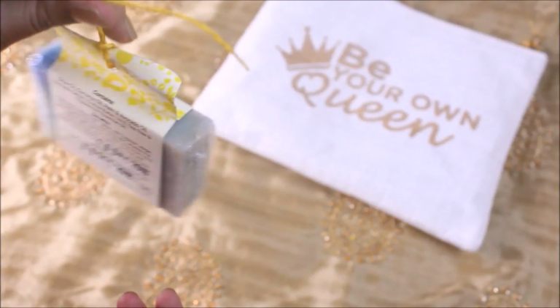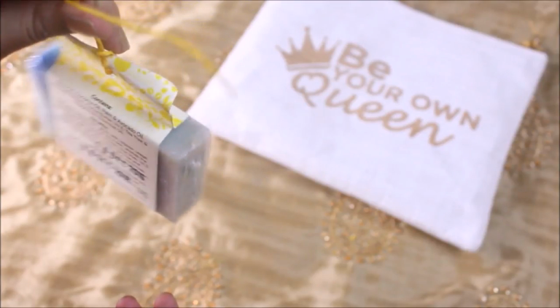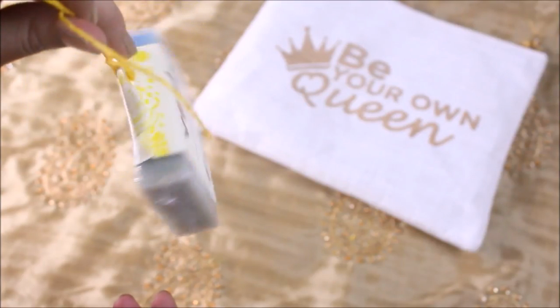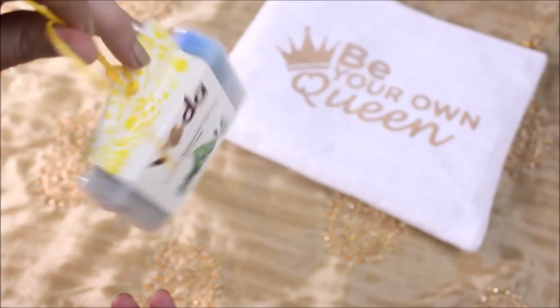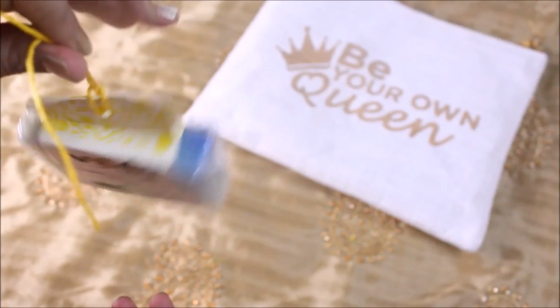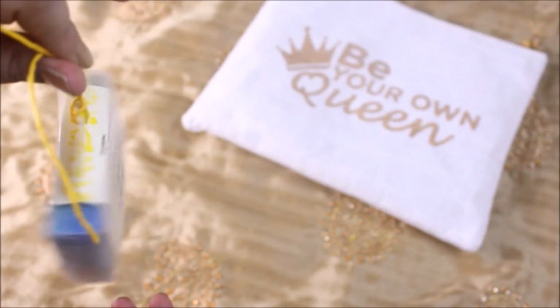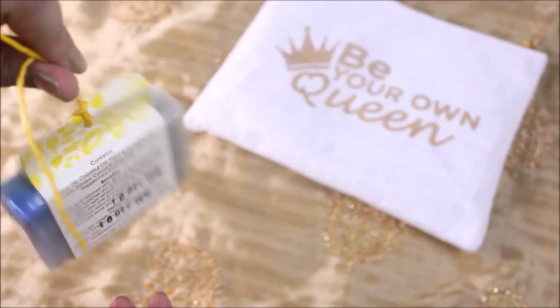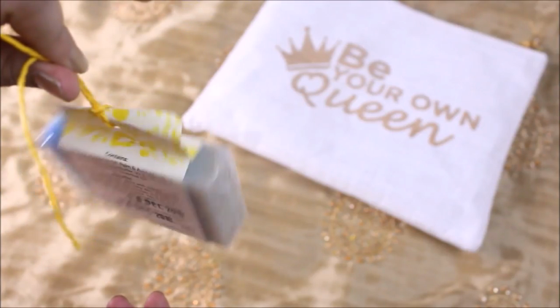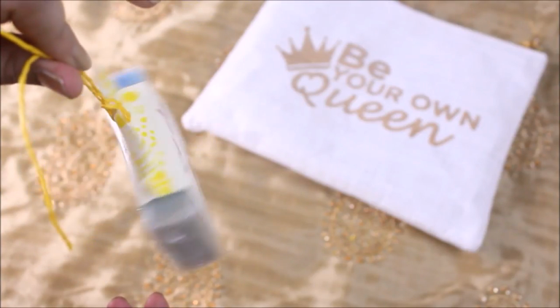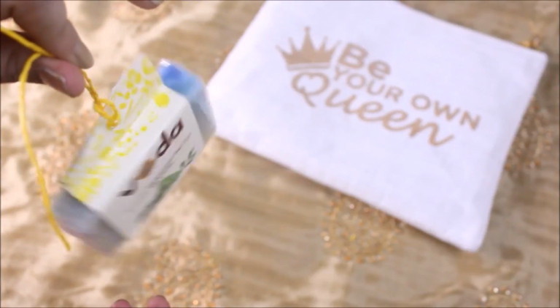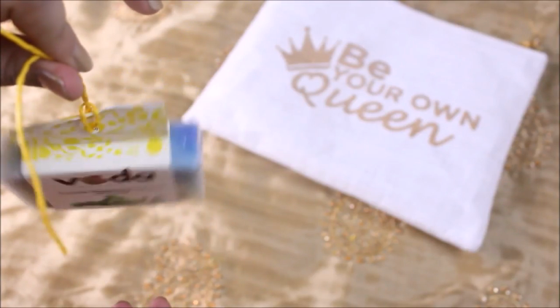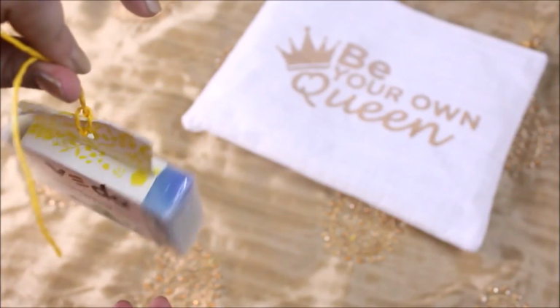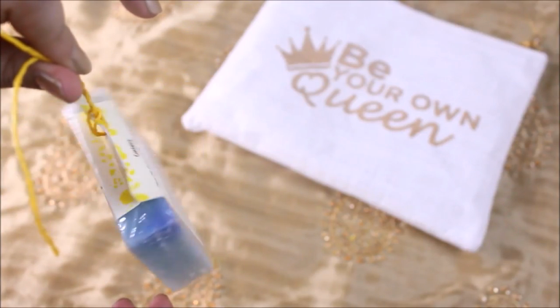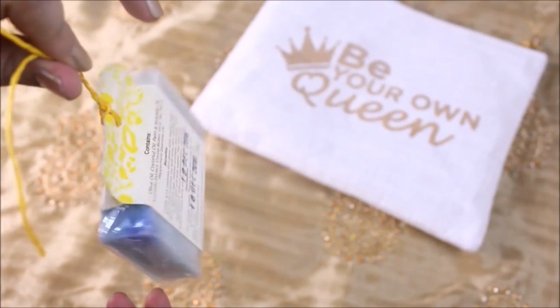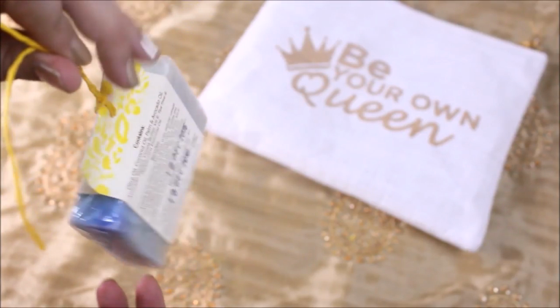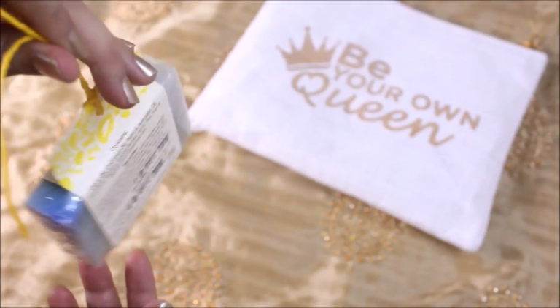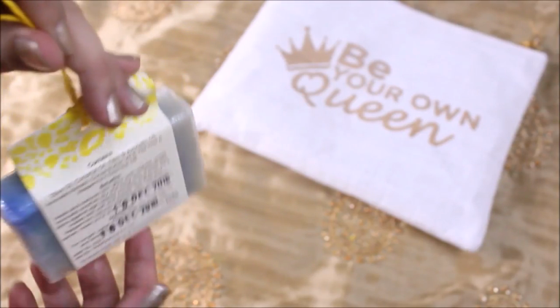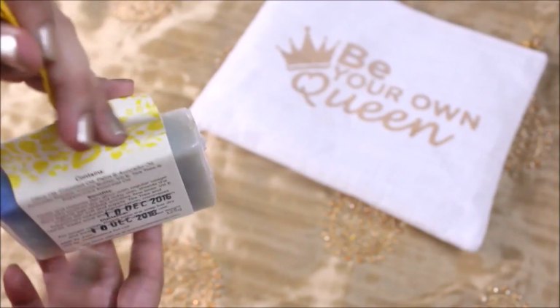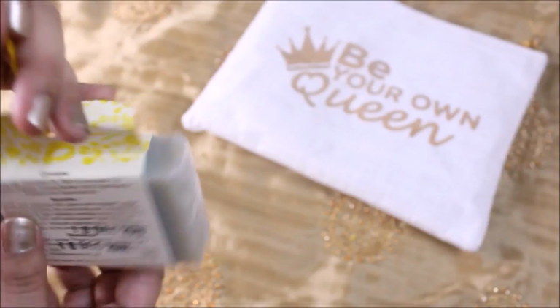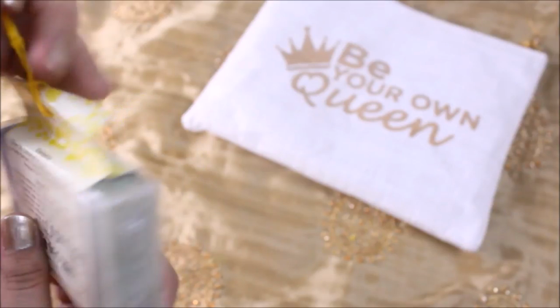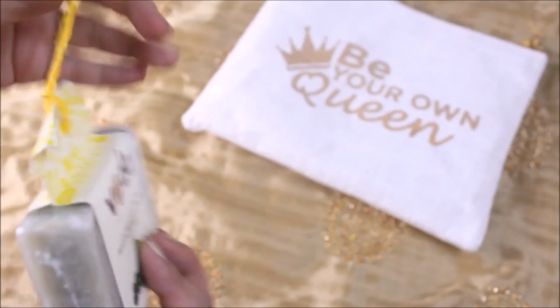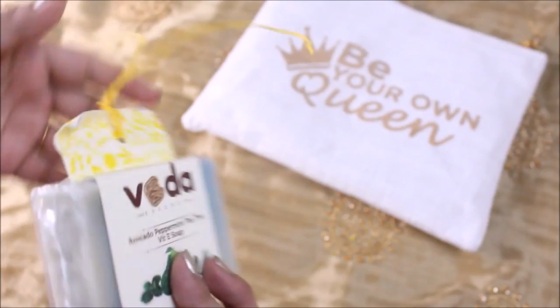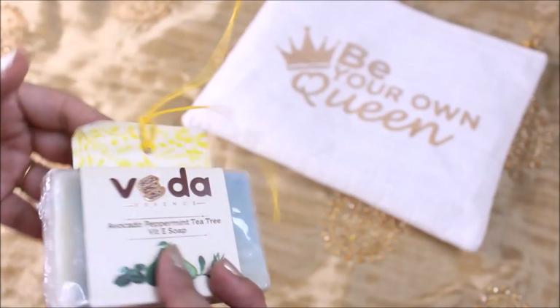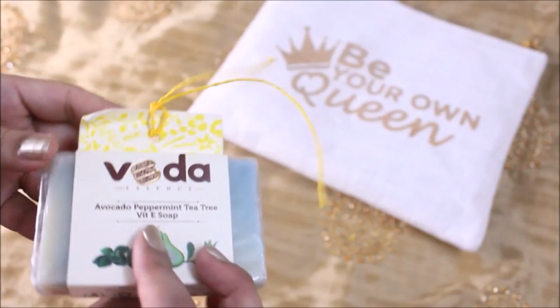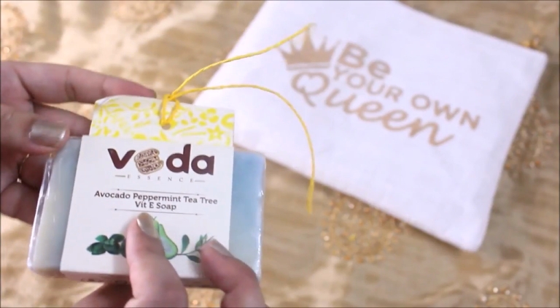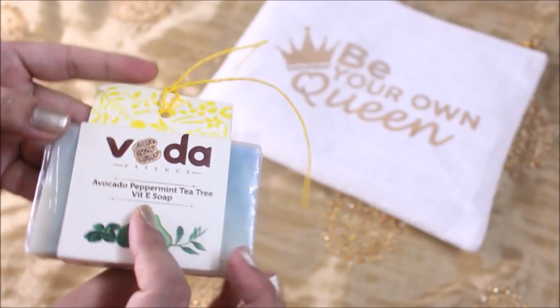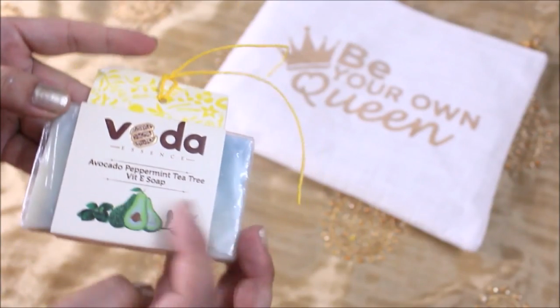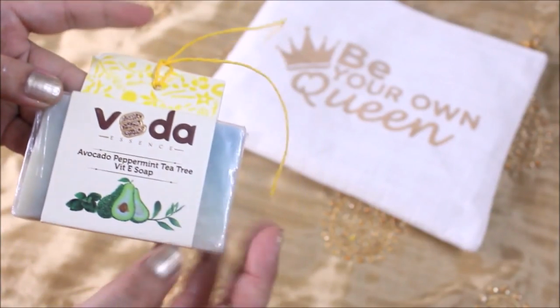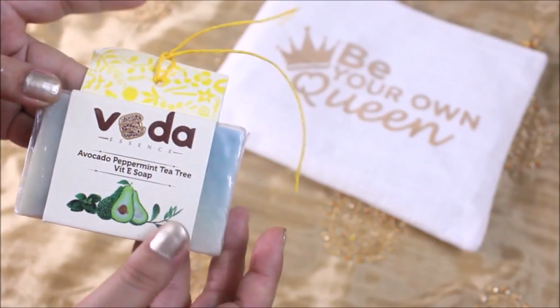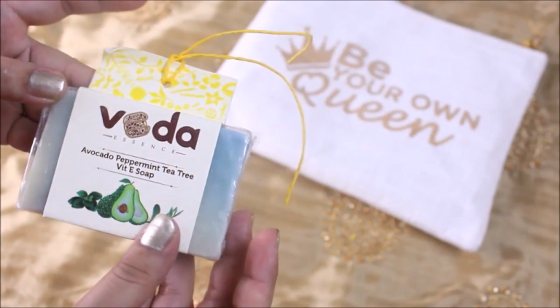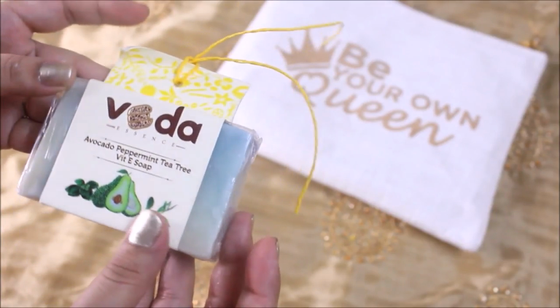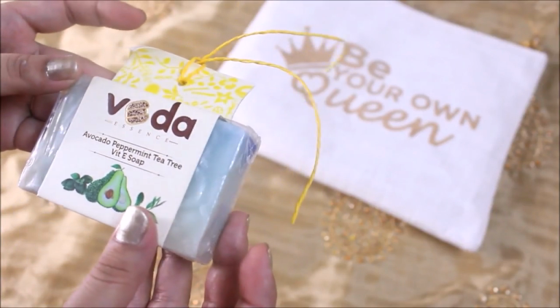The giveaway rules will be in the description box below, so do check that out. That's it for today — see you in the next video, bye for now!